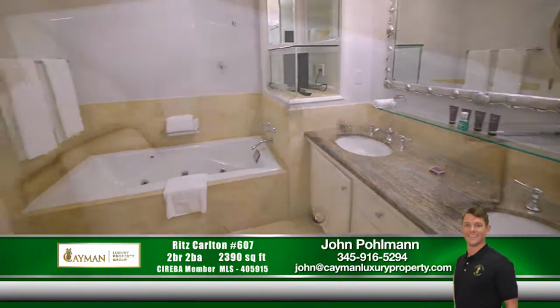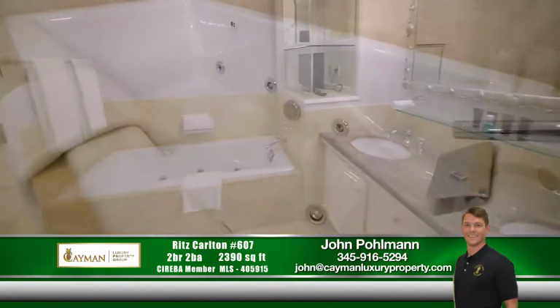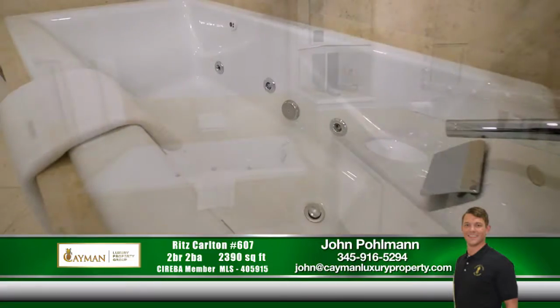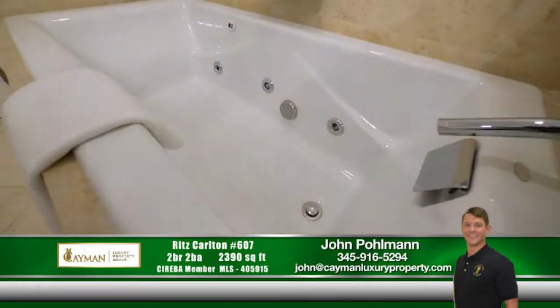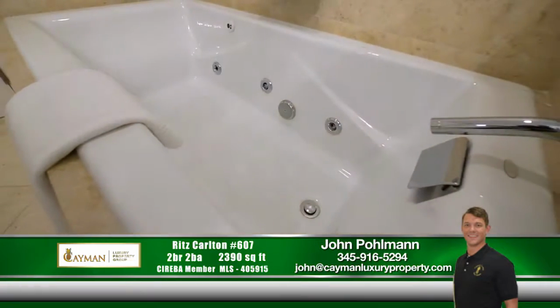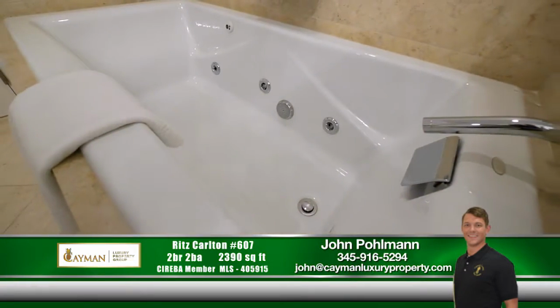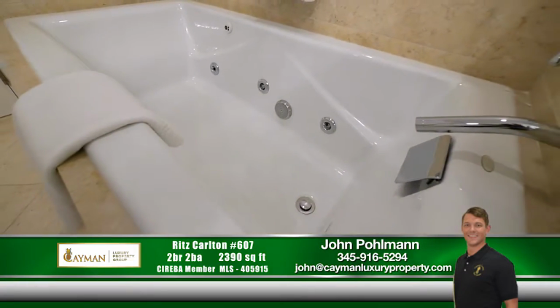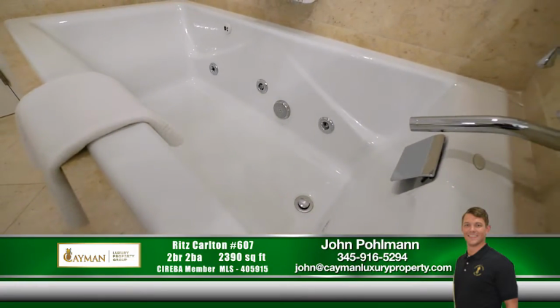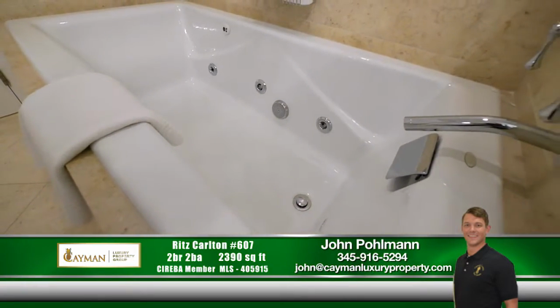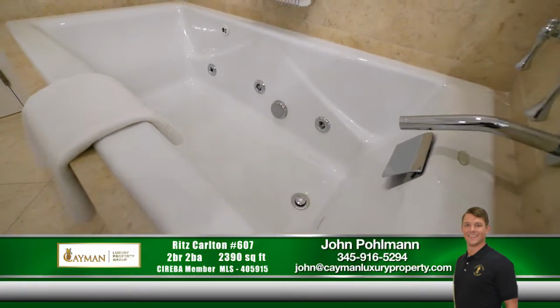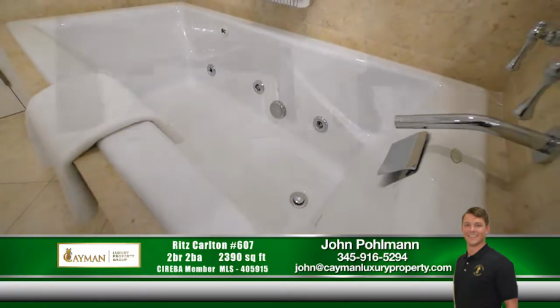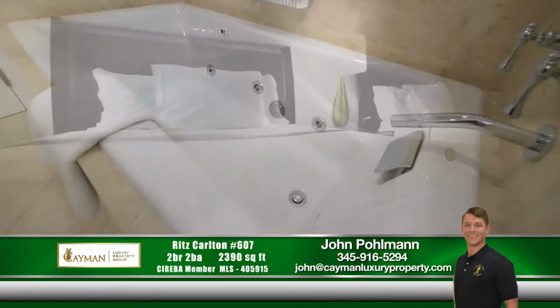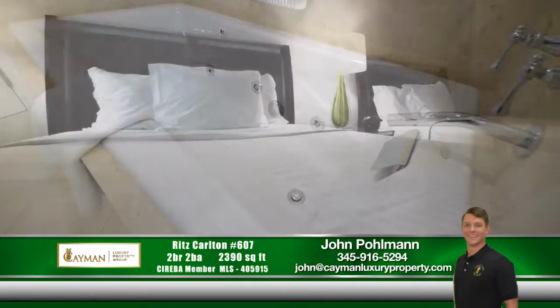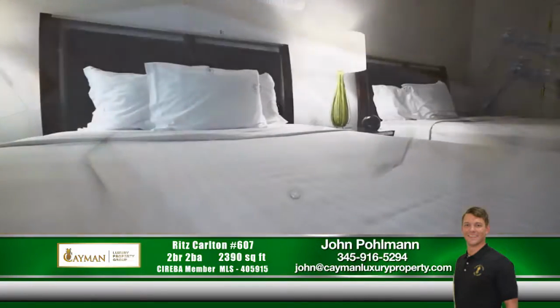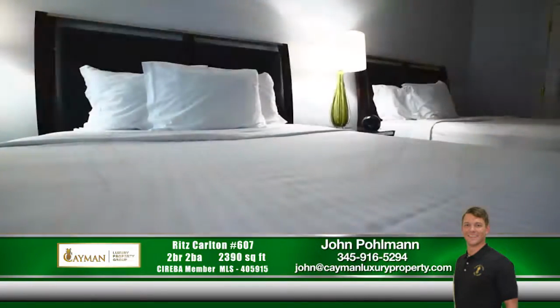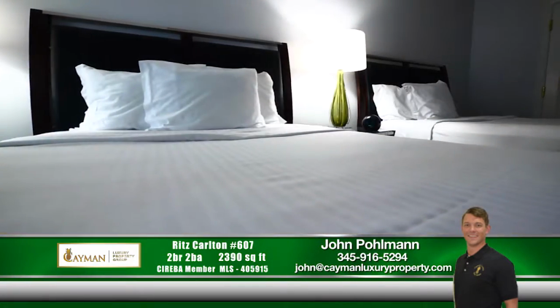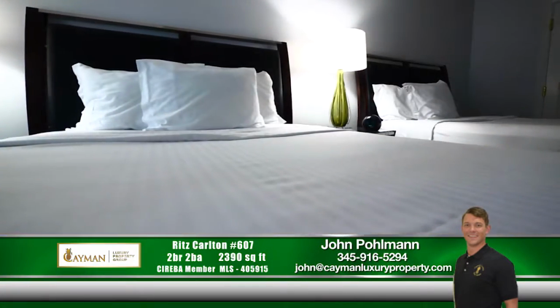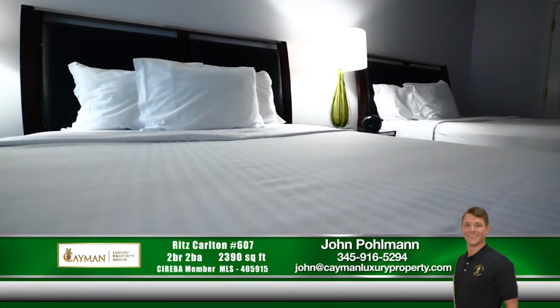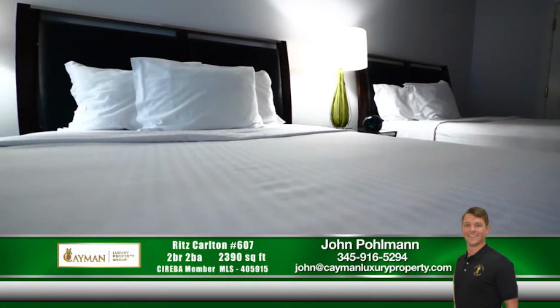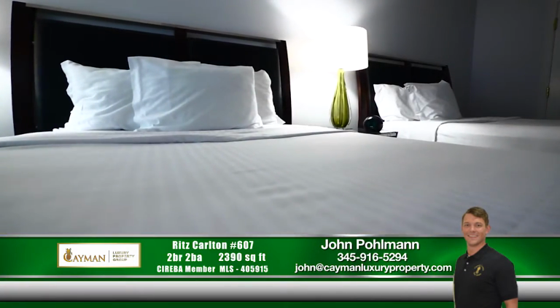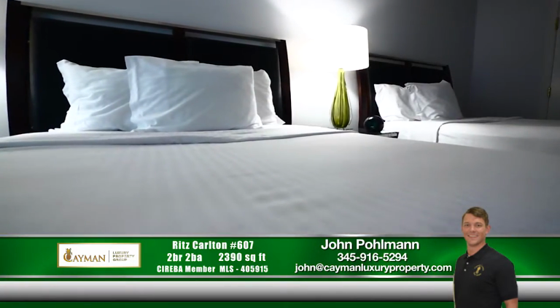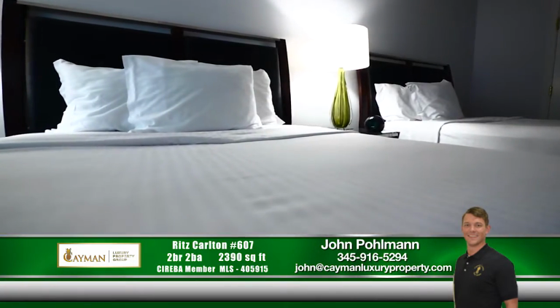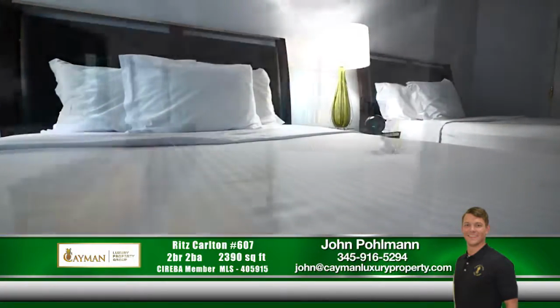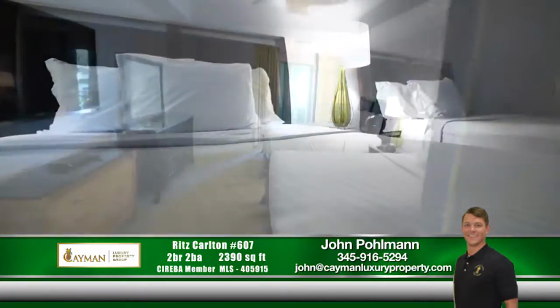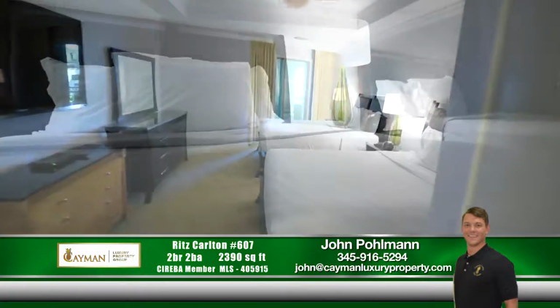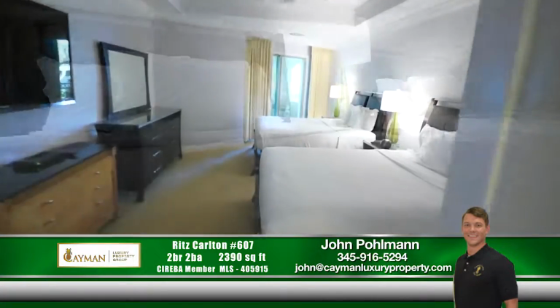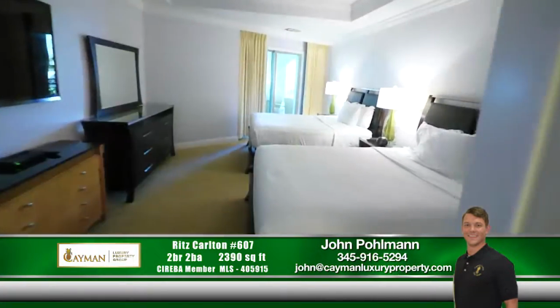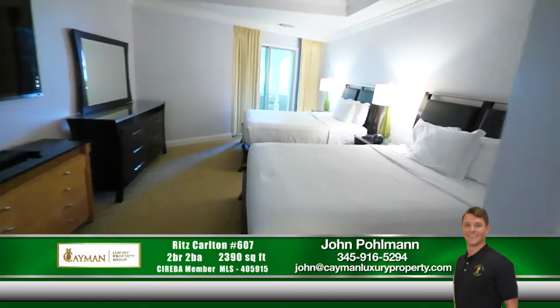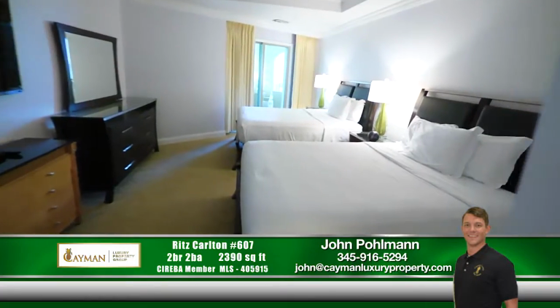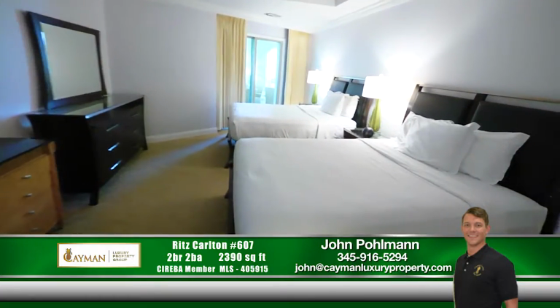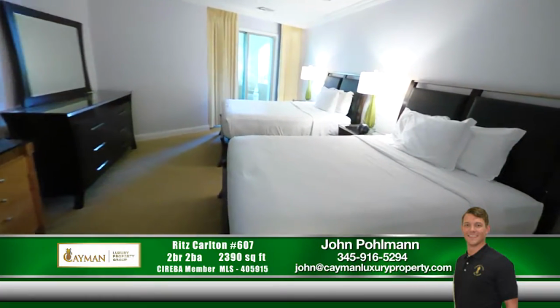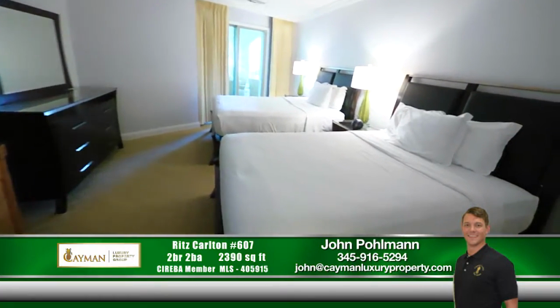A lifestyle of privacy and comfort awaits you in this gorgeous condo at the Ritz-Carlton. A must-see to truly appreciate.